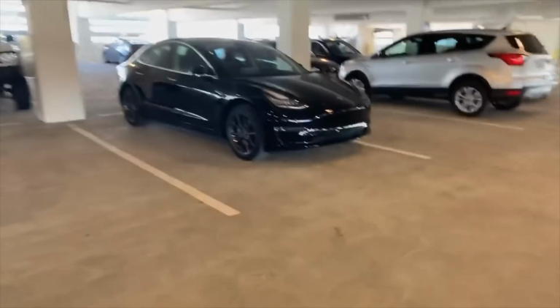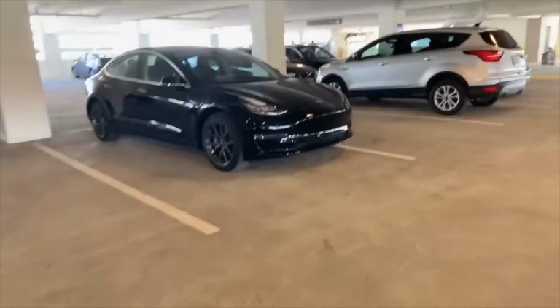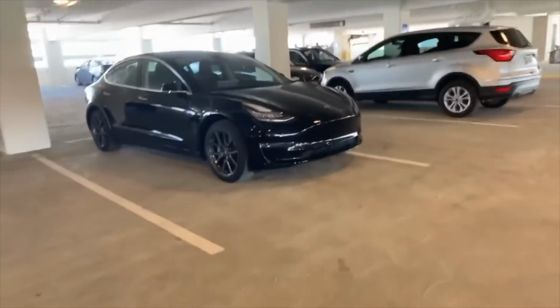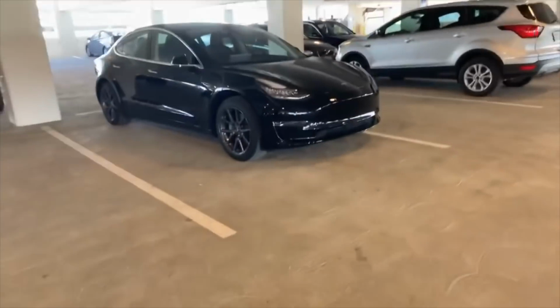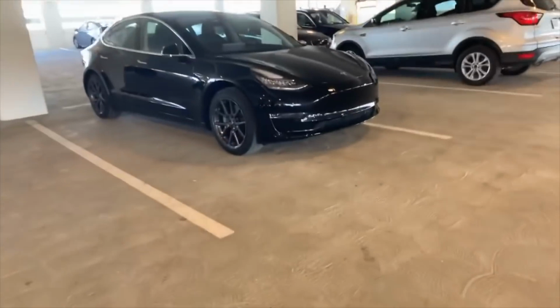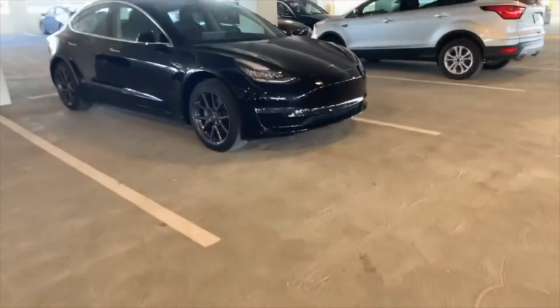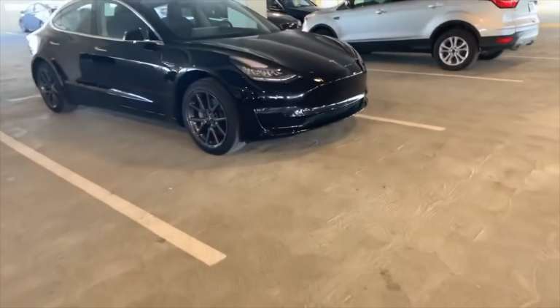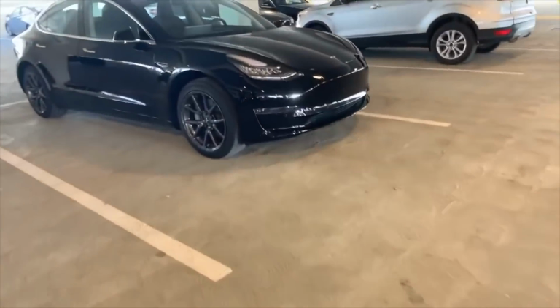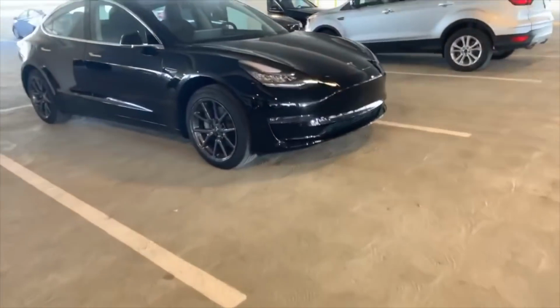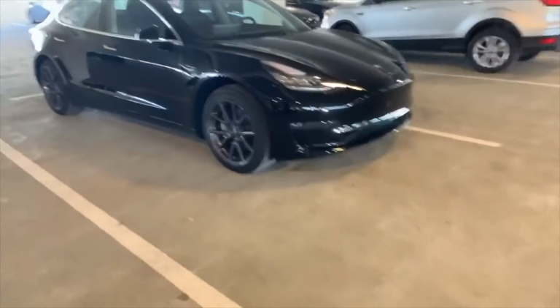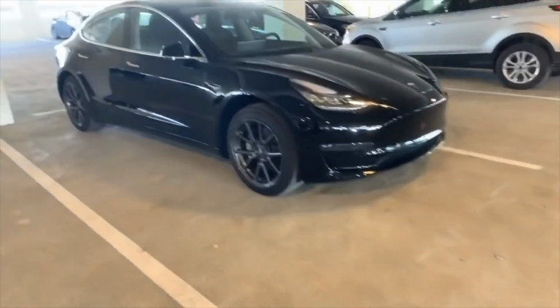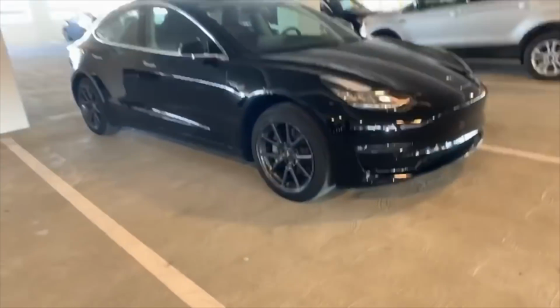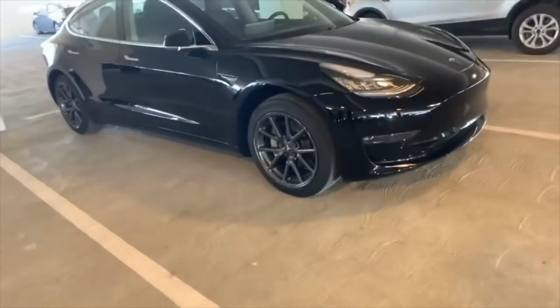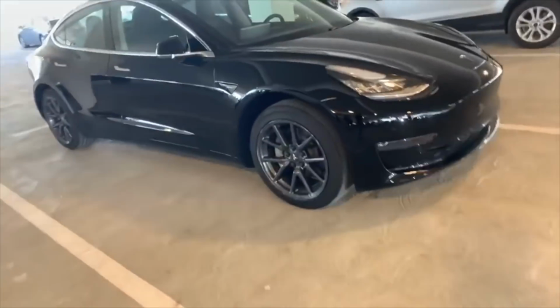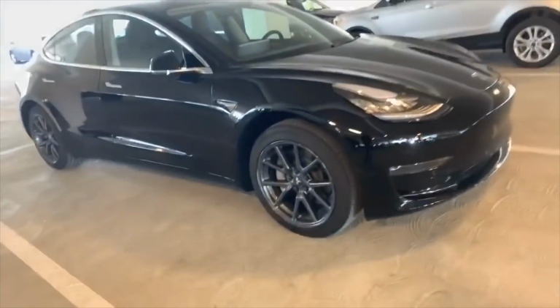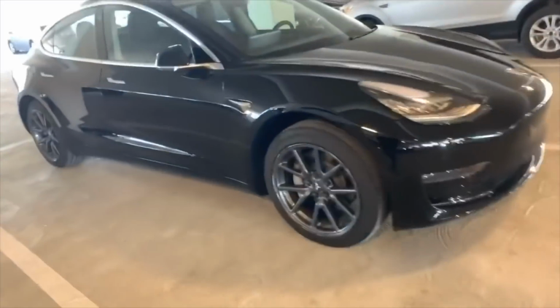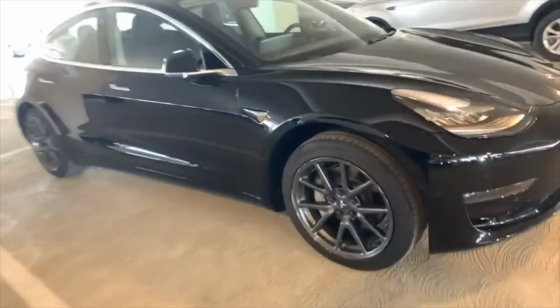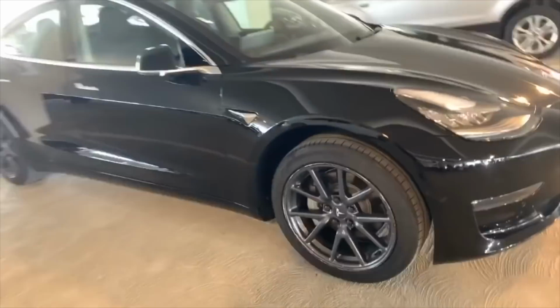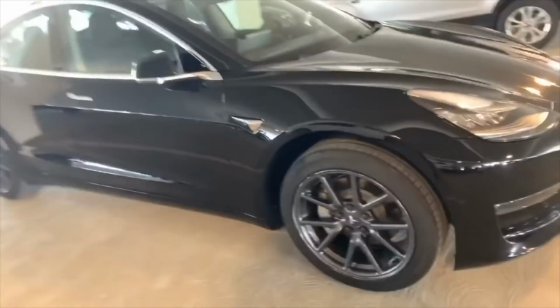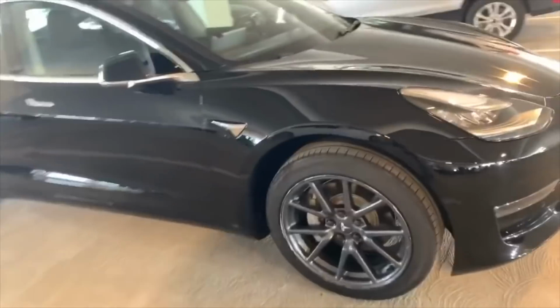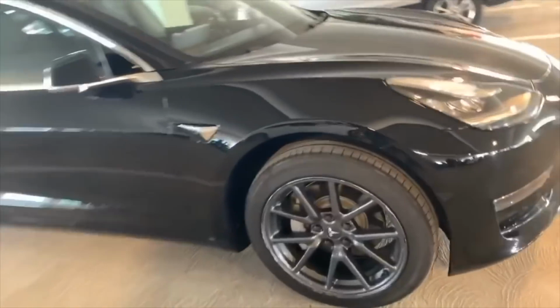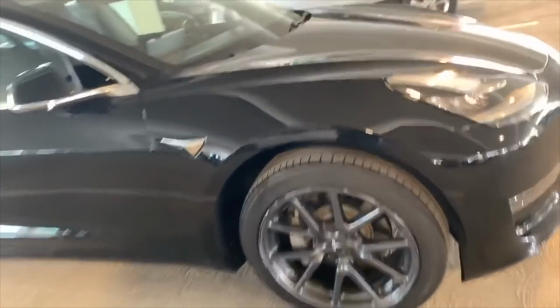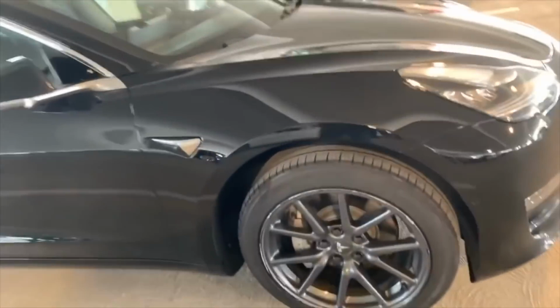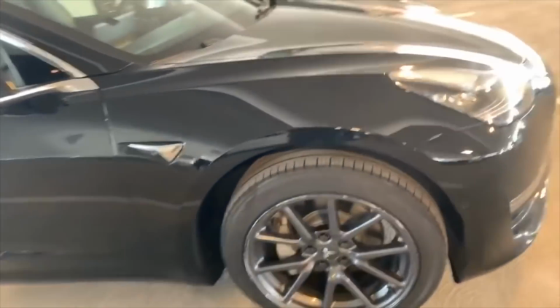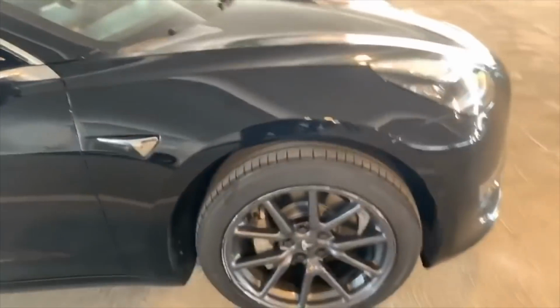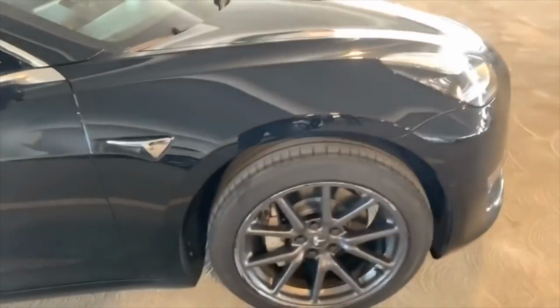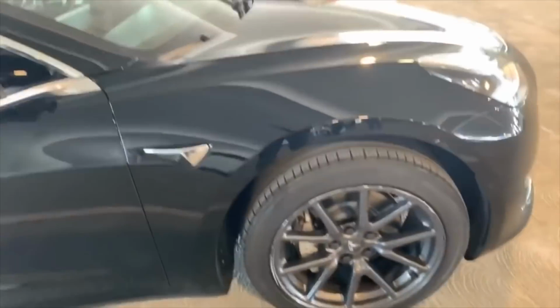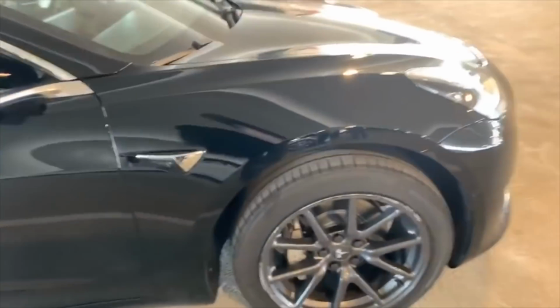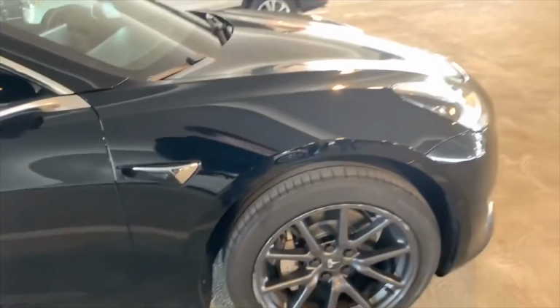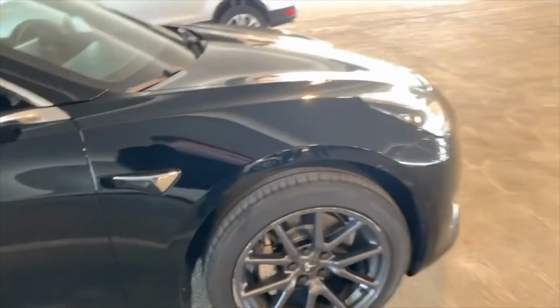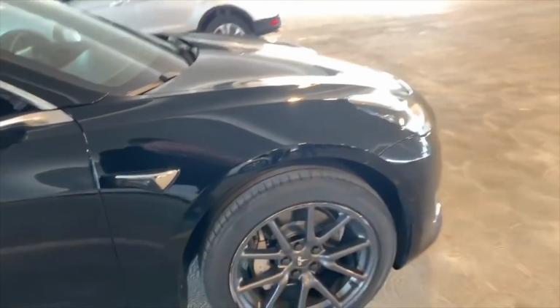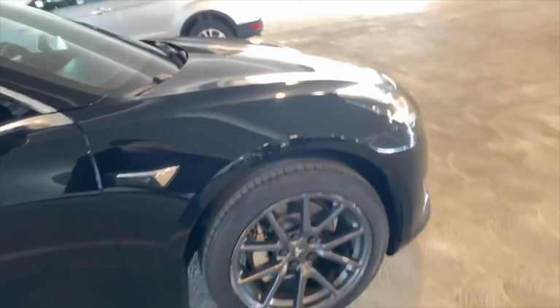Look at this — people in LA, they don't need range. They're stuck in traffic all day anyways.